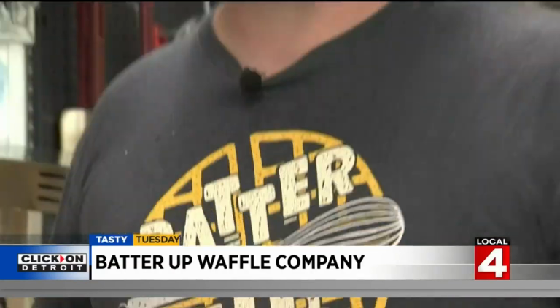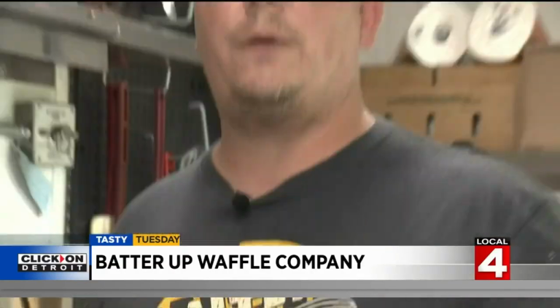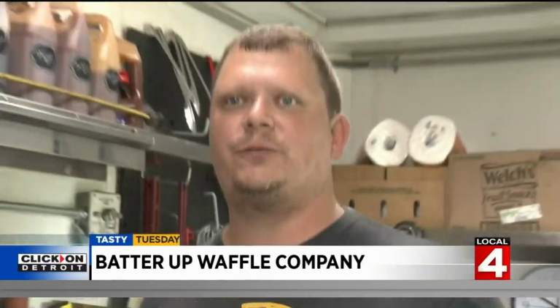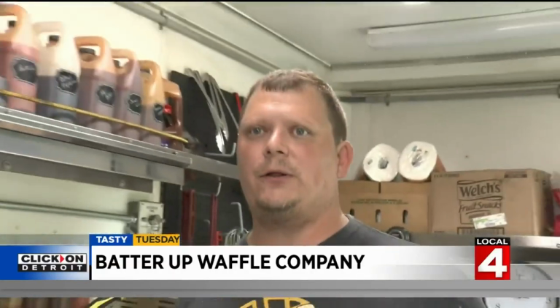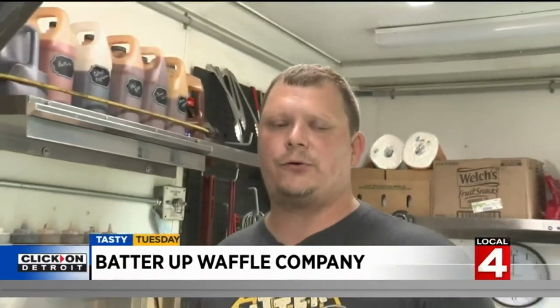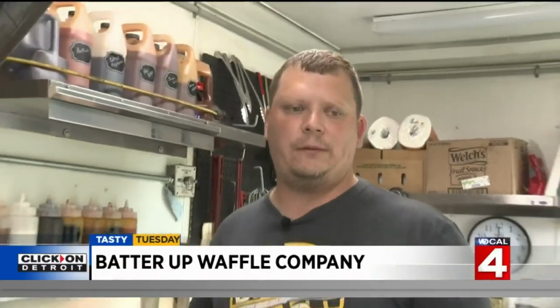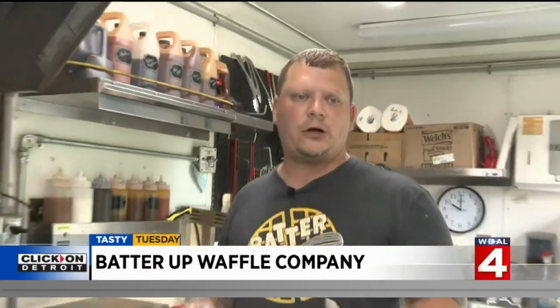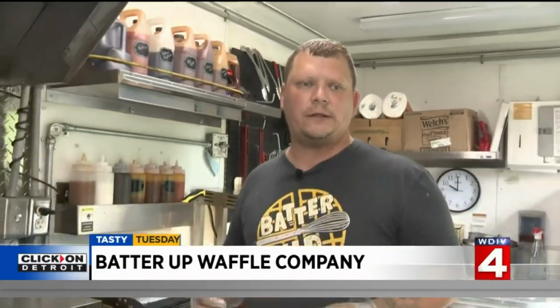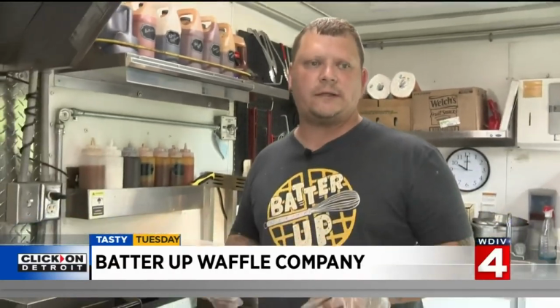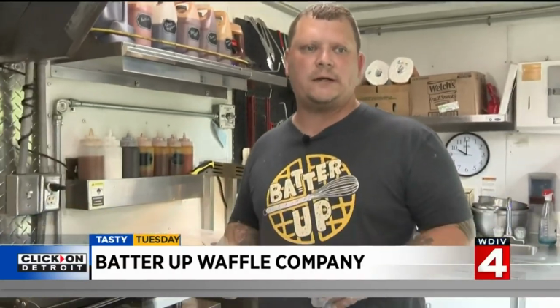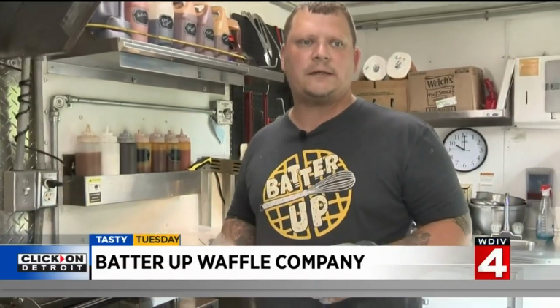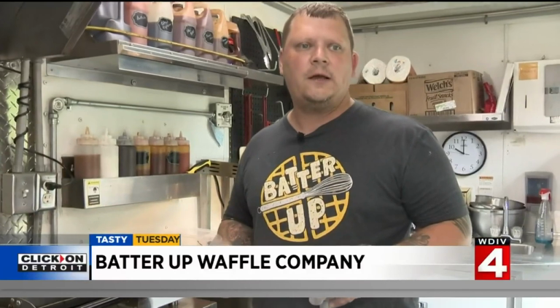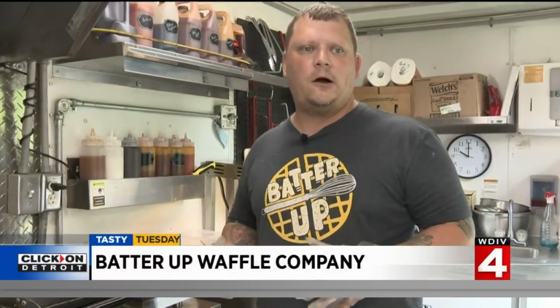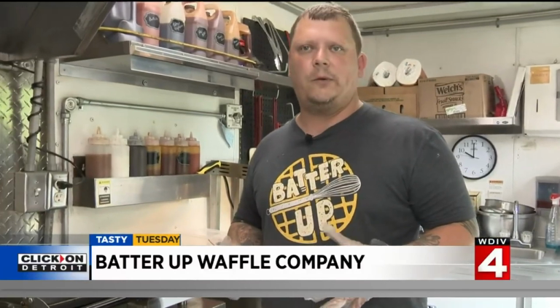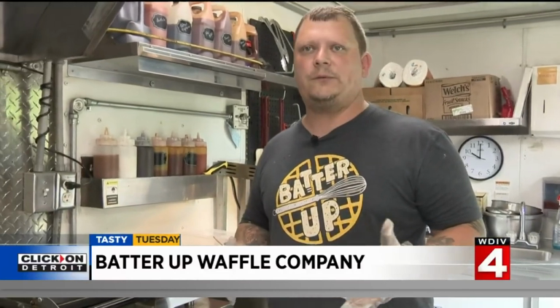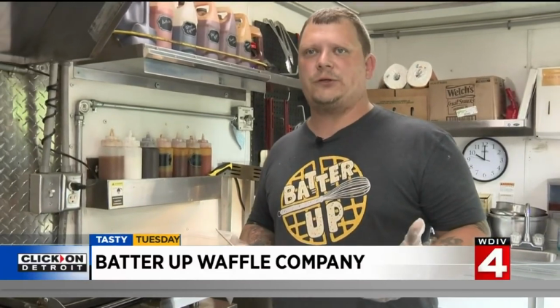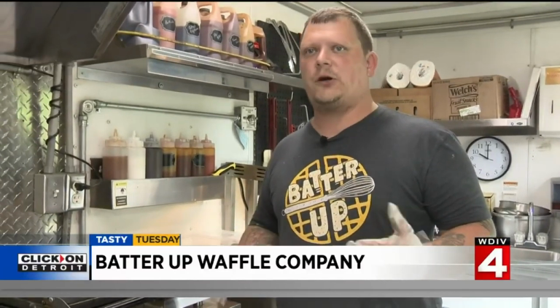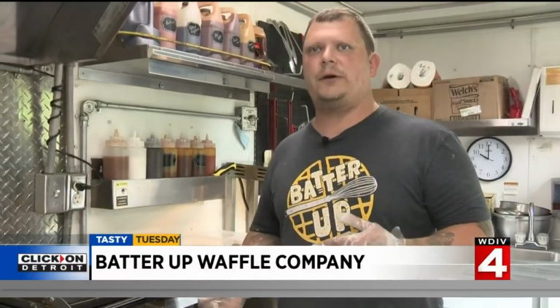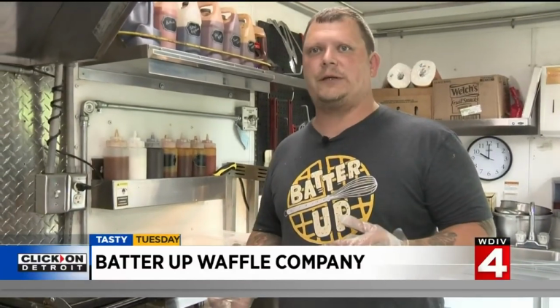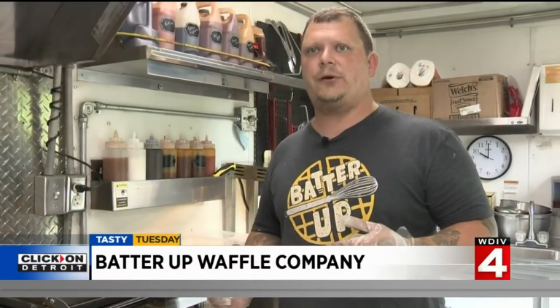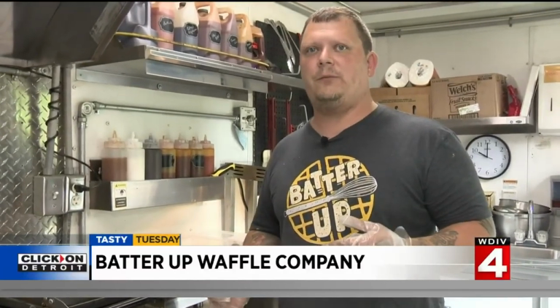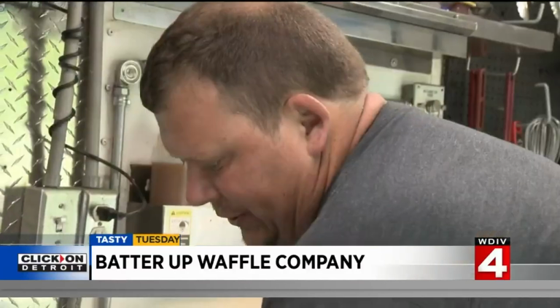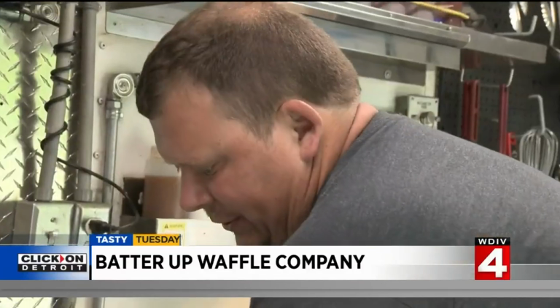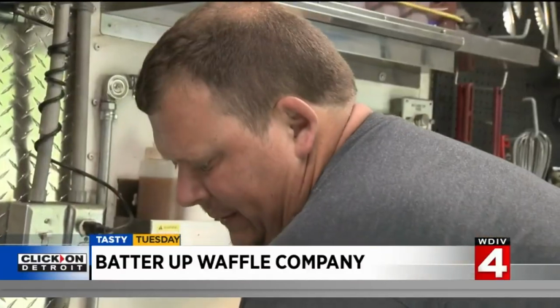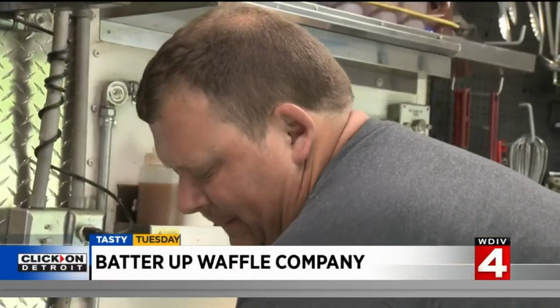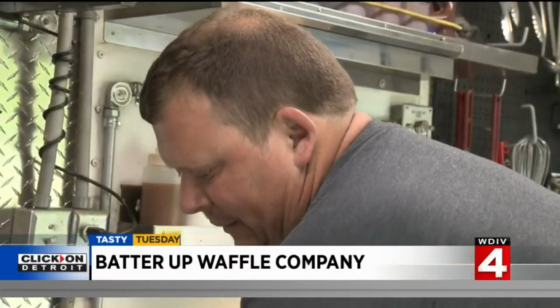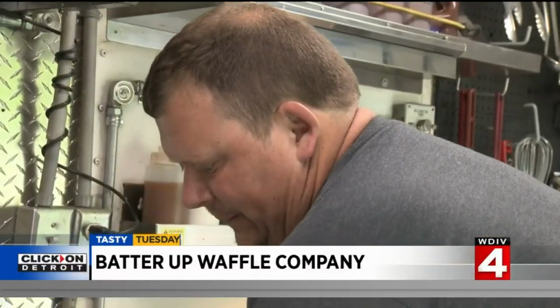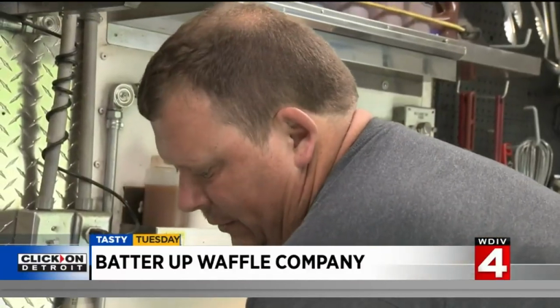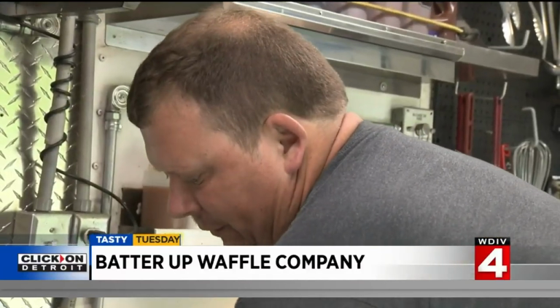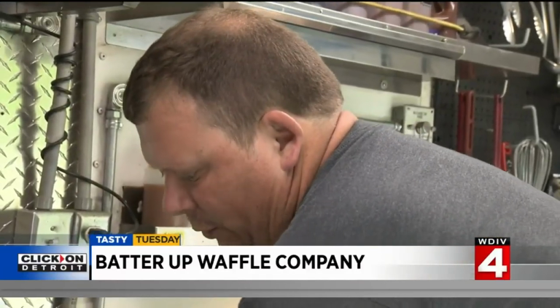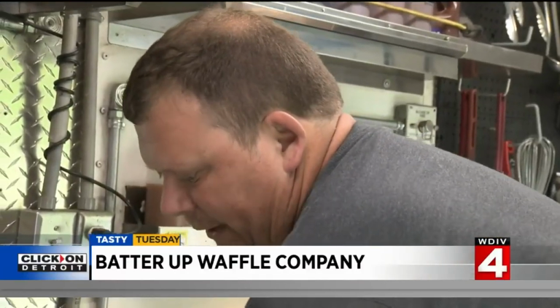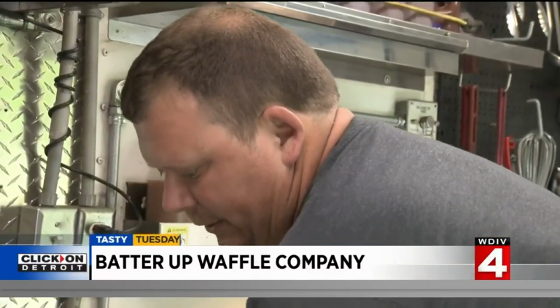The Oreo Madness is crushed Oreos, marshmallow cream, and chocolate sauce — all the way up to strawberries and cream. And soon, my Batter Up, bro.